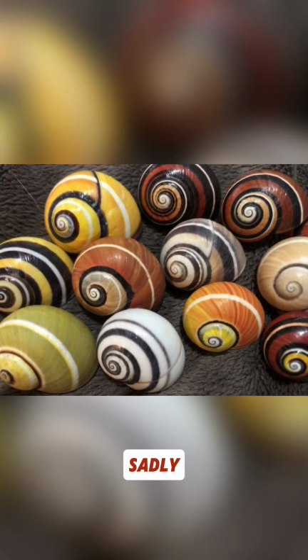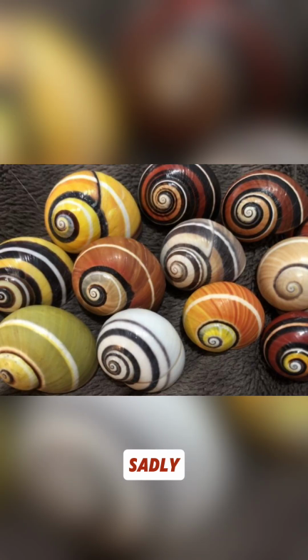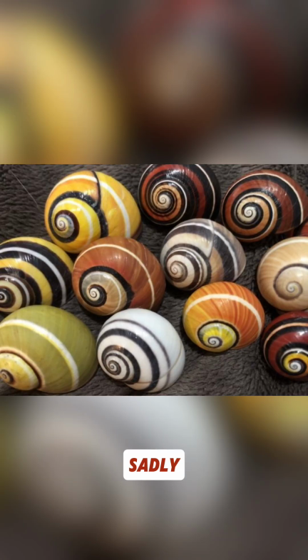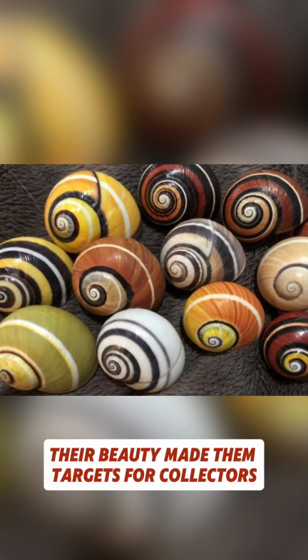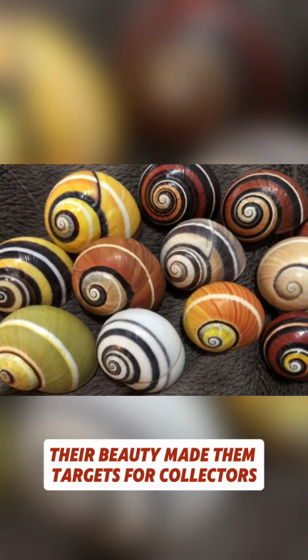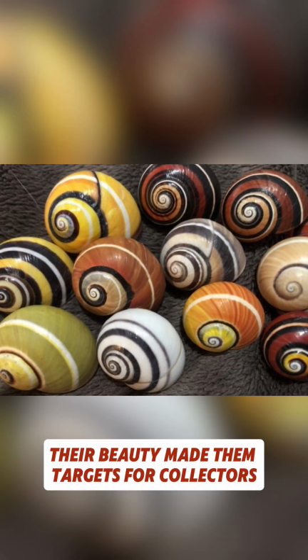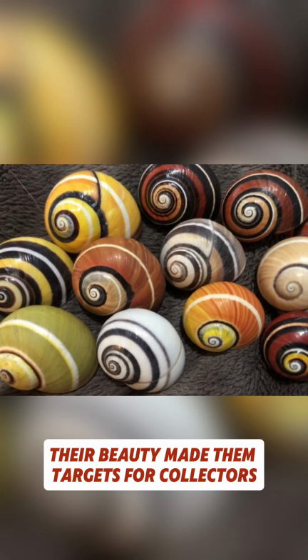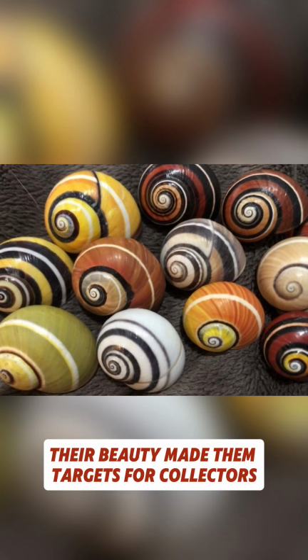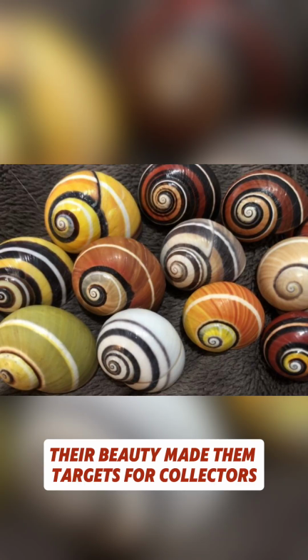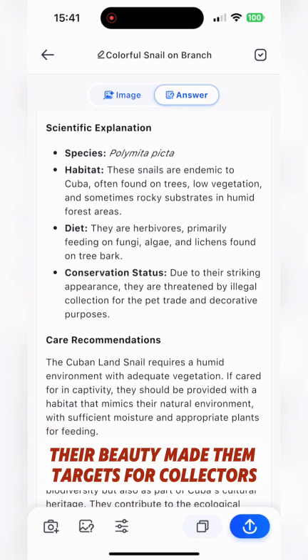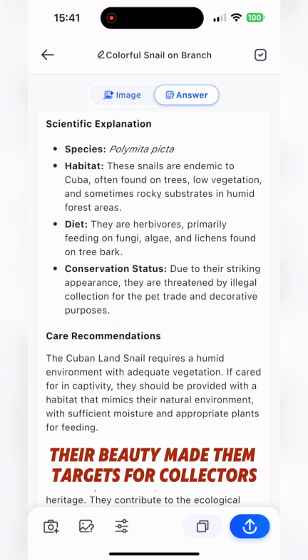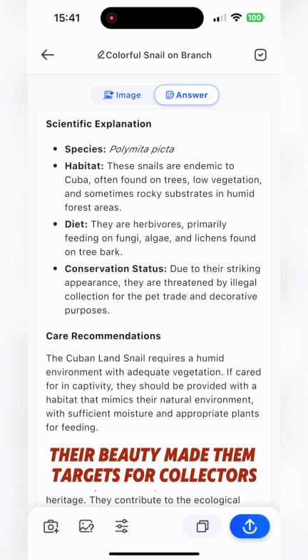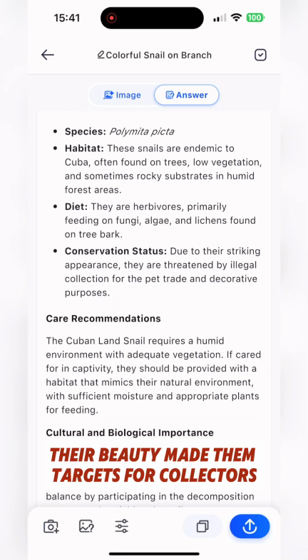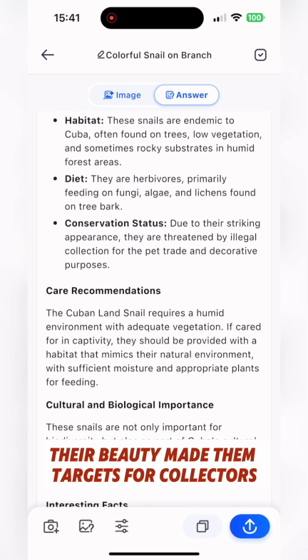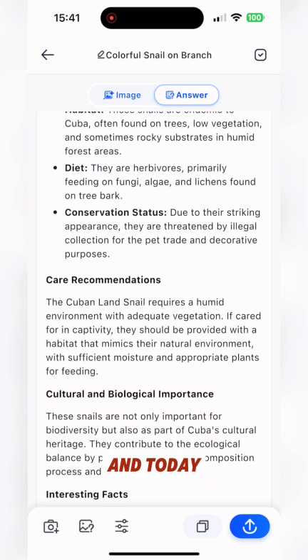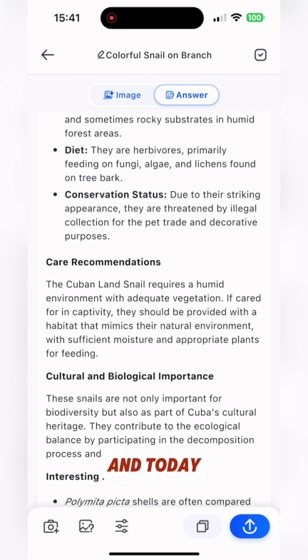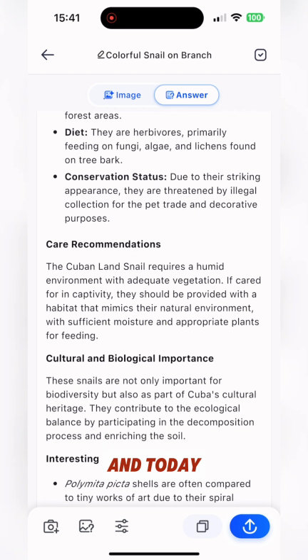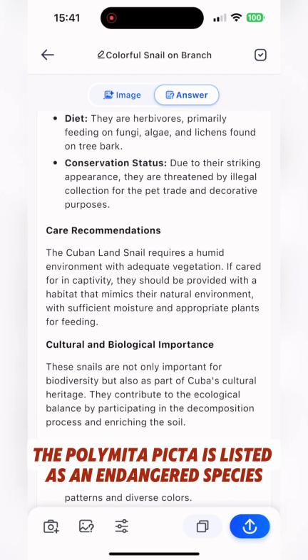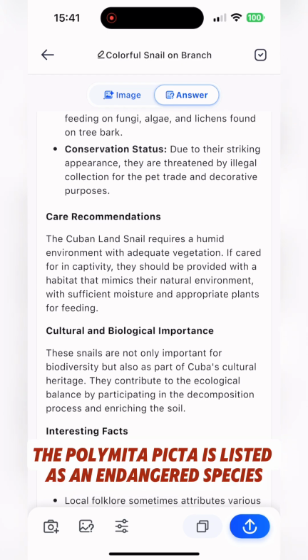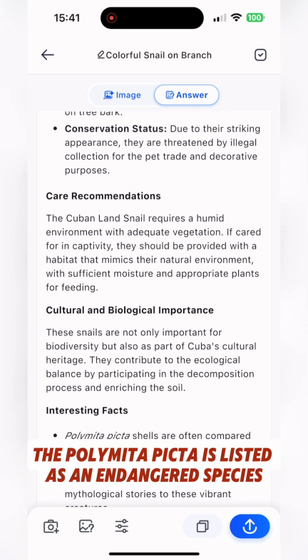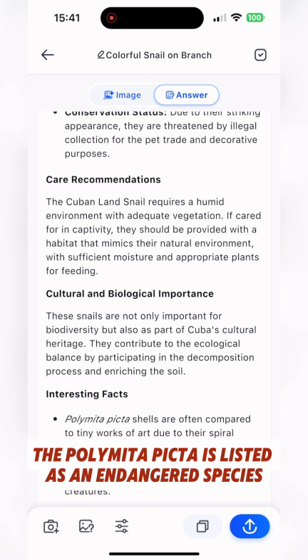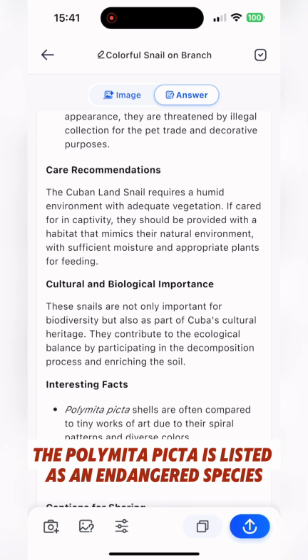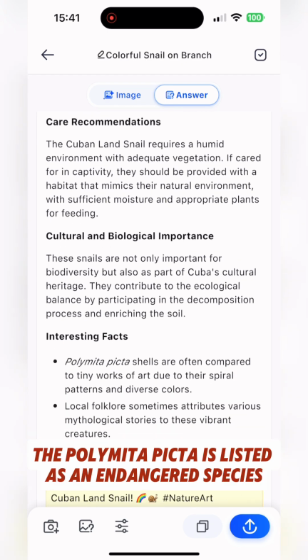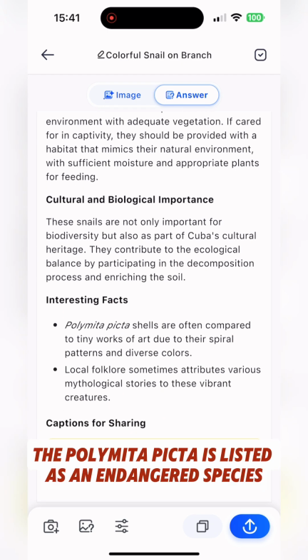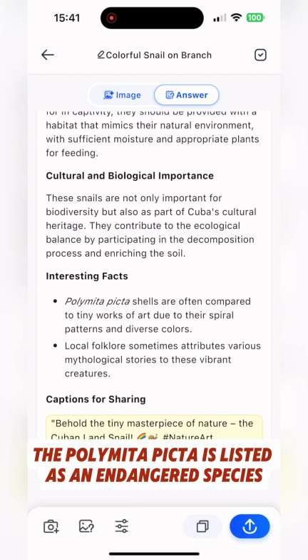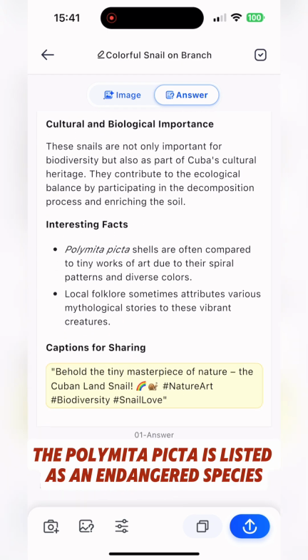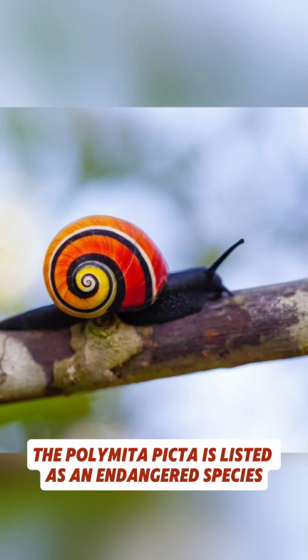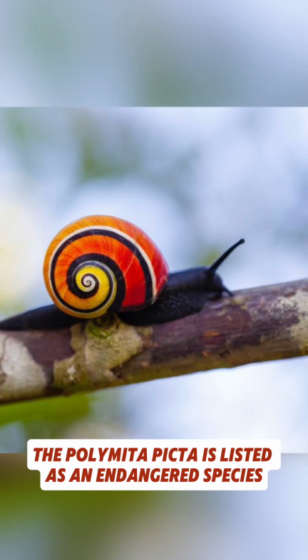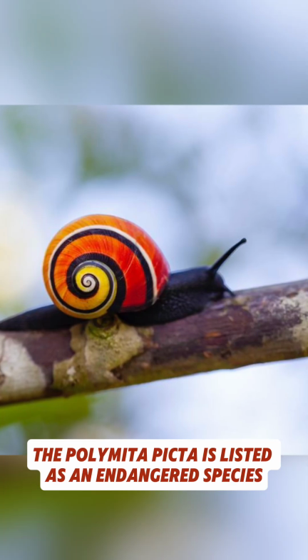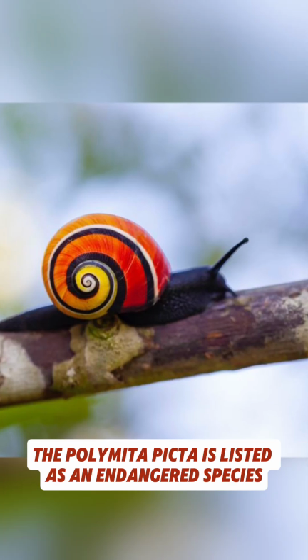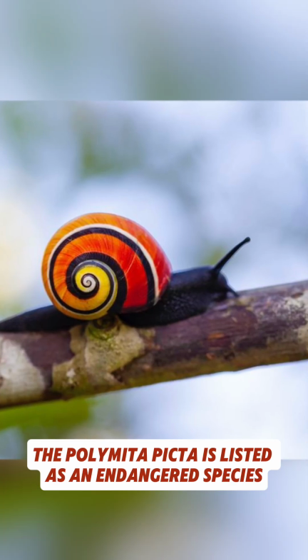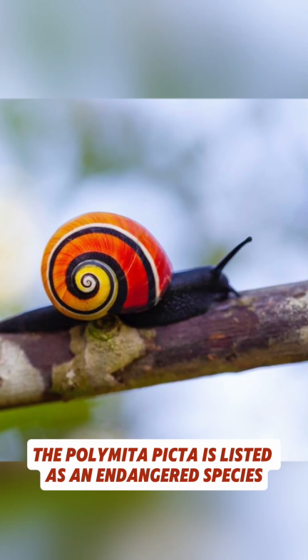Sadly, their beauty made them targets for collectors. And today, Palimita picta is listed as an endangered species.